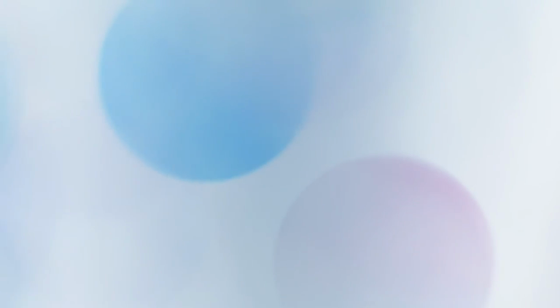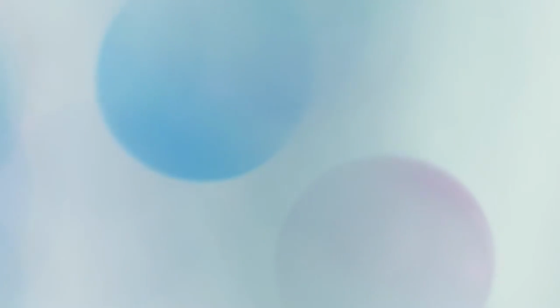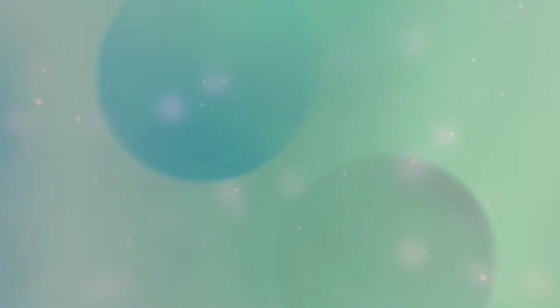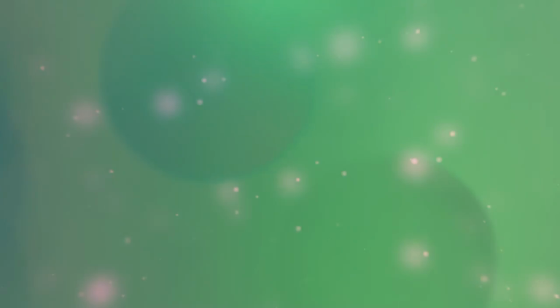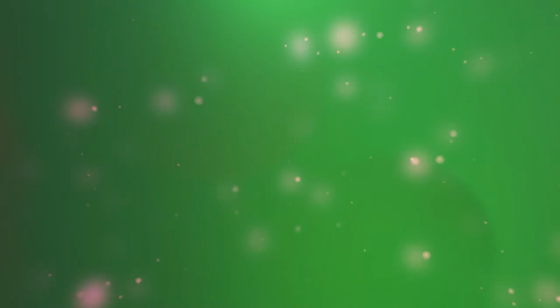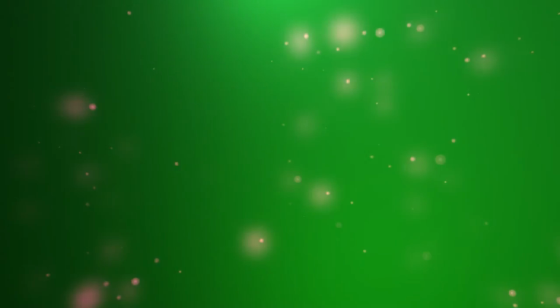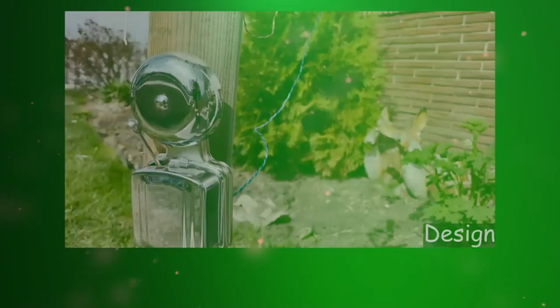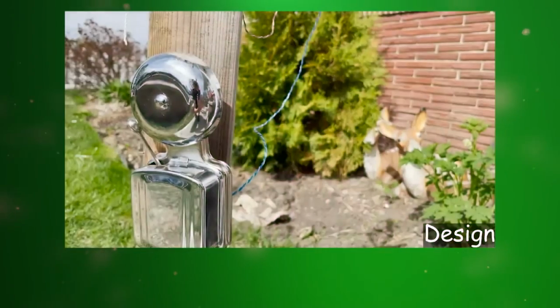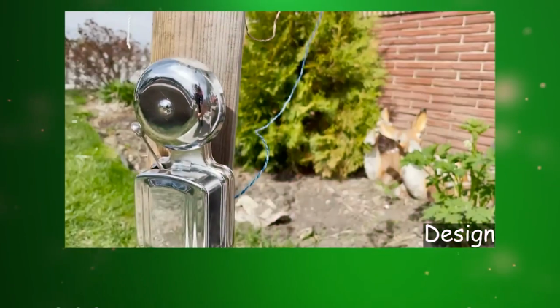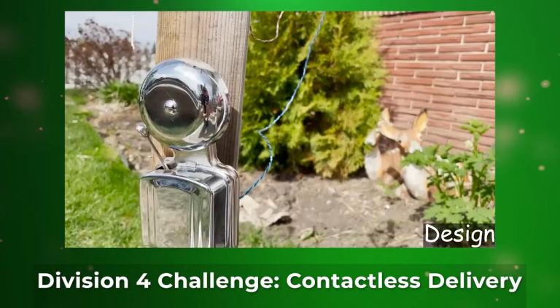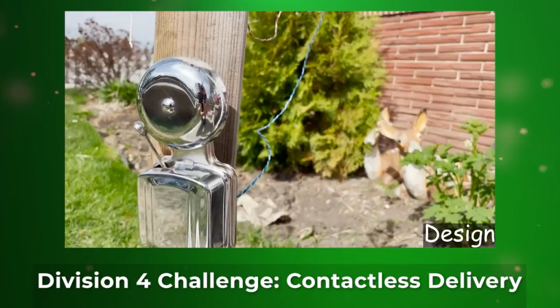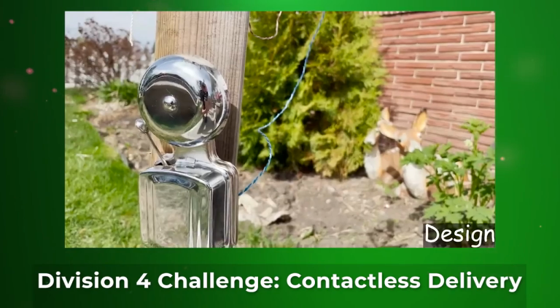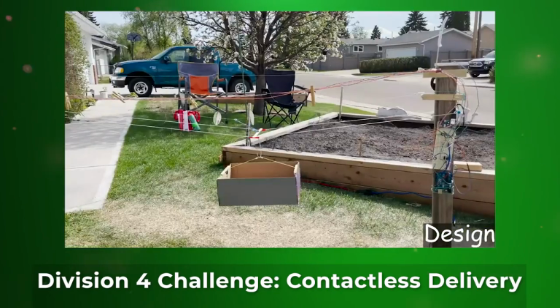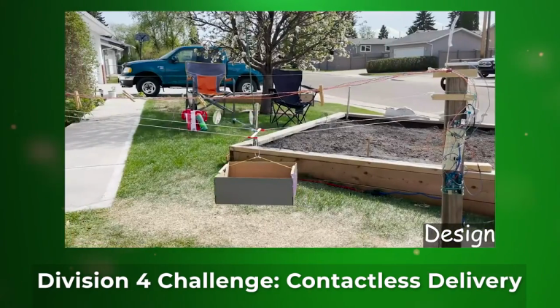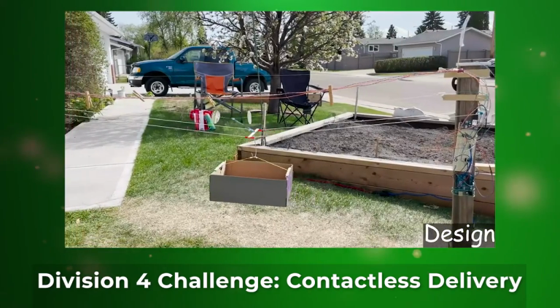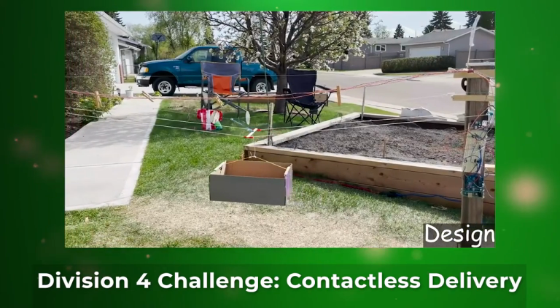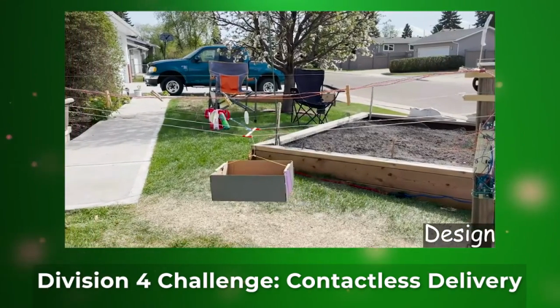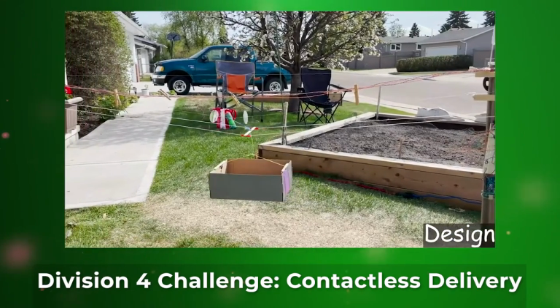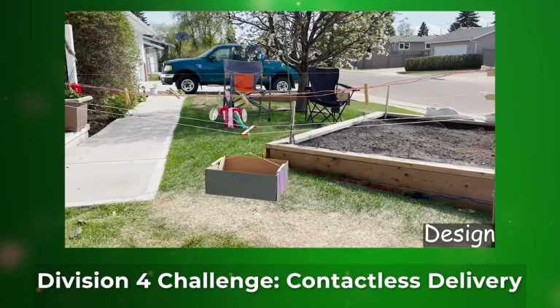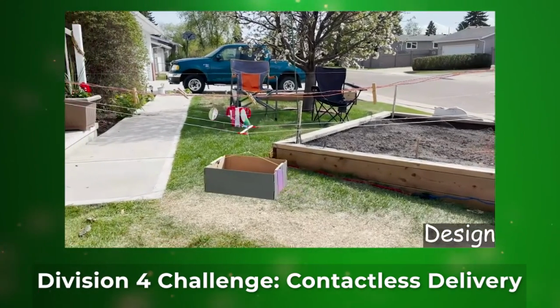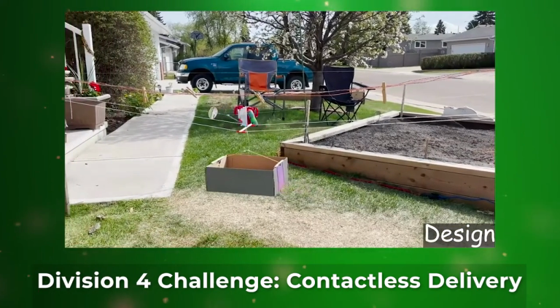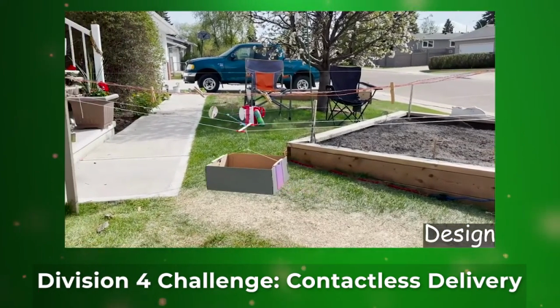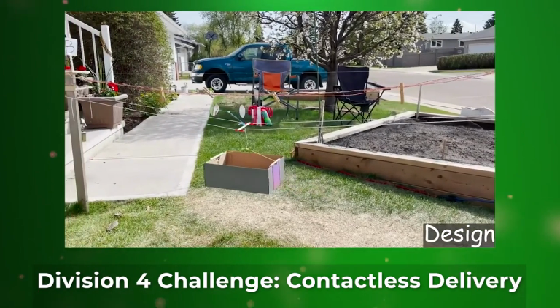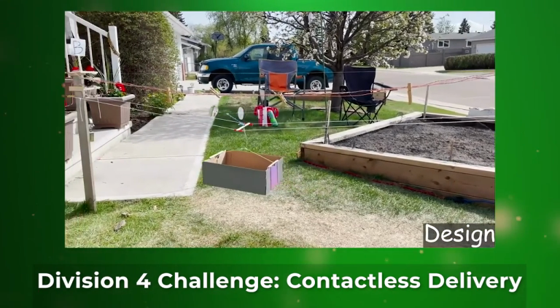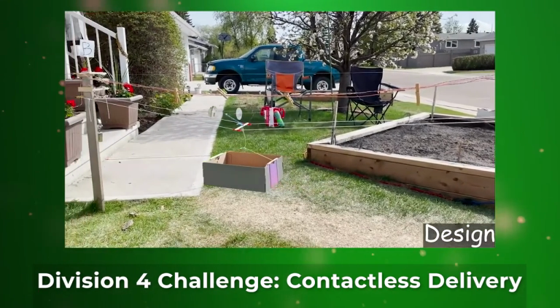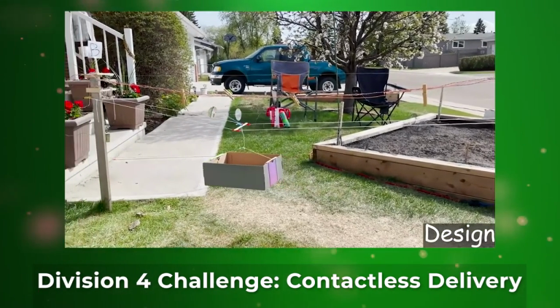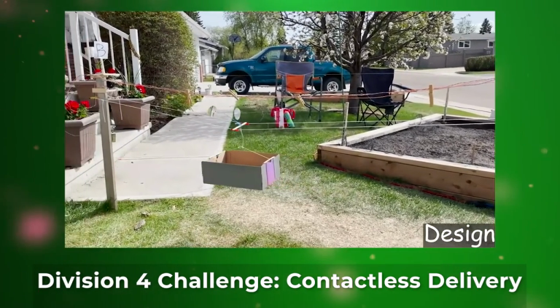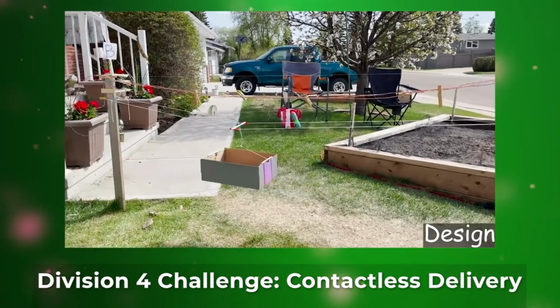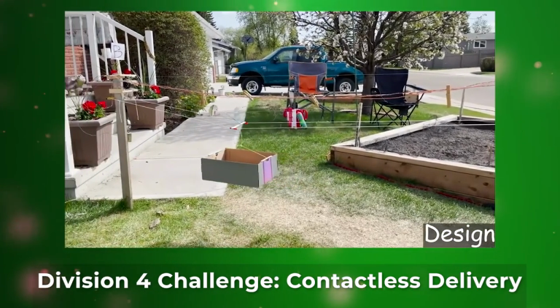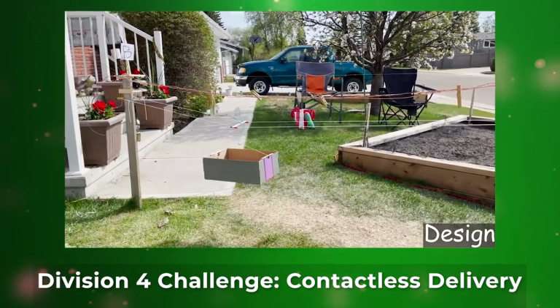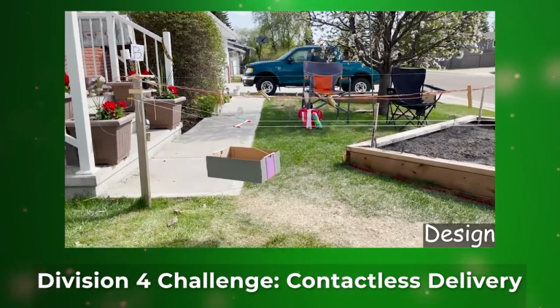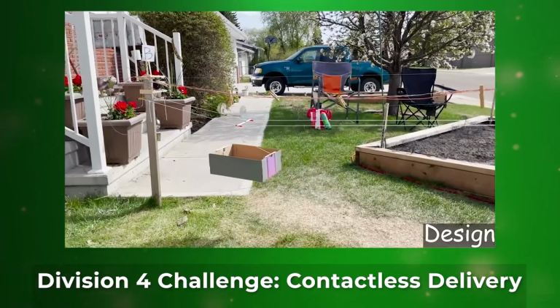We finally decided on a system modelling a ski lift, as we thought this design would be reliable and not cumbersome, as required by the challenge.